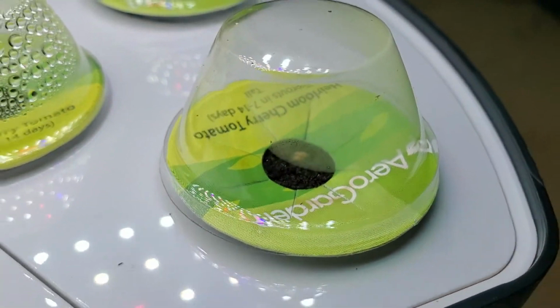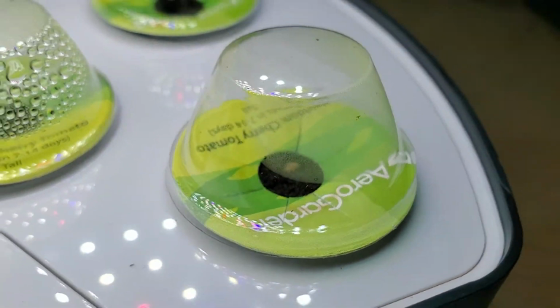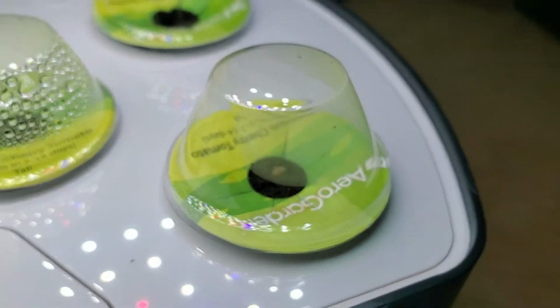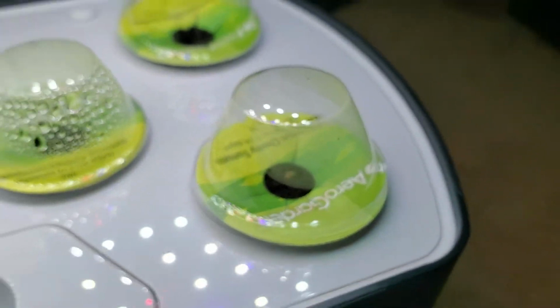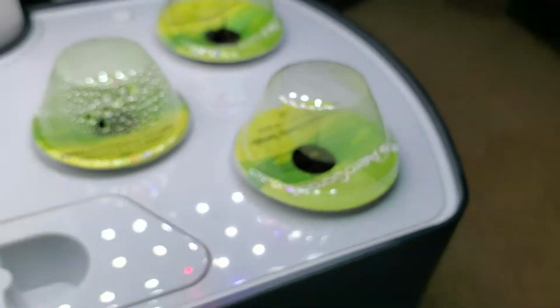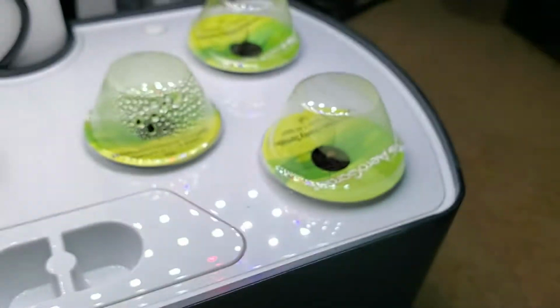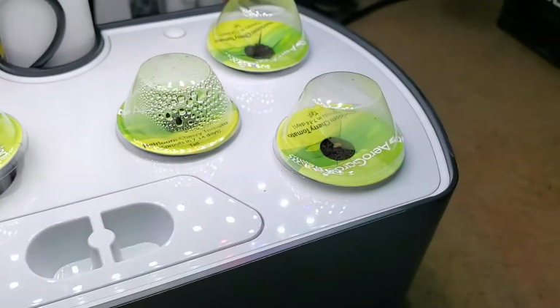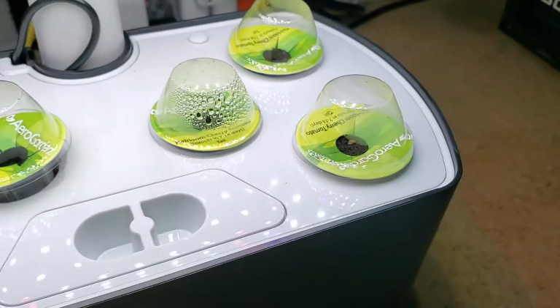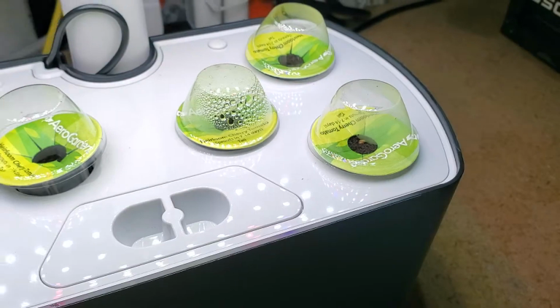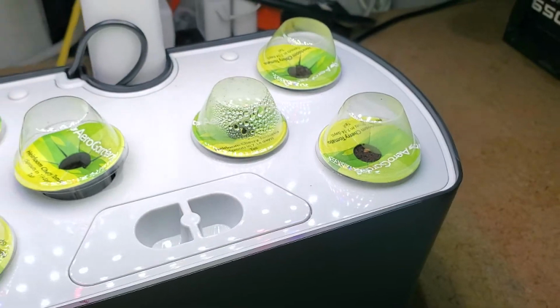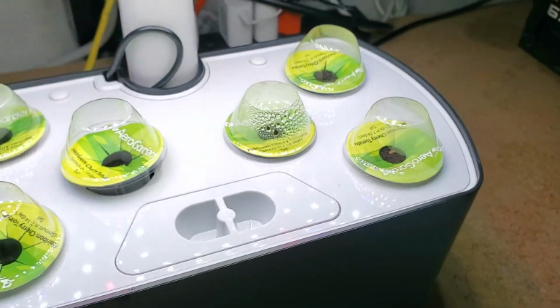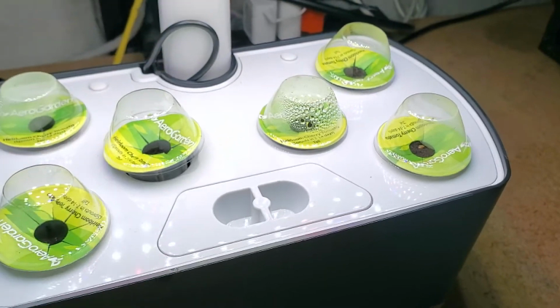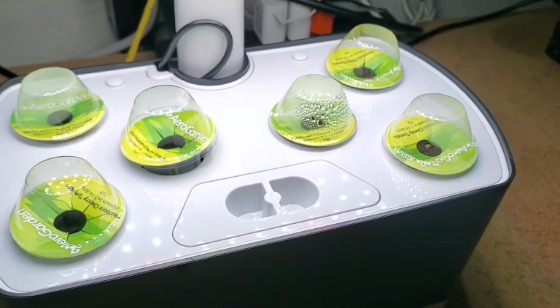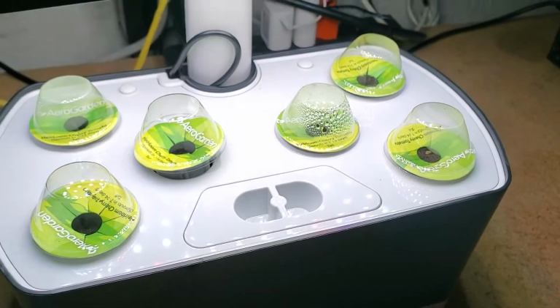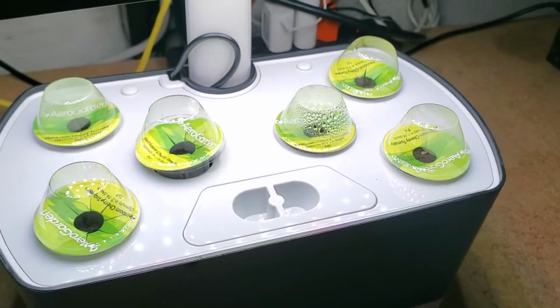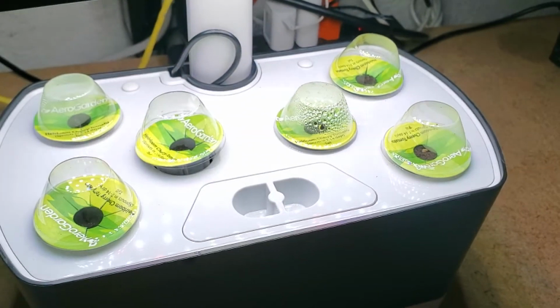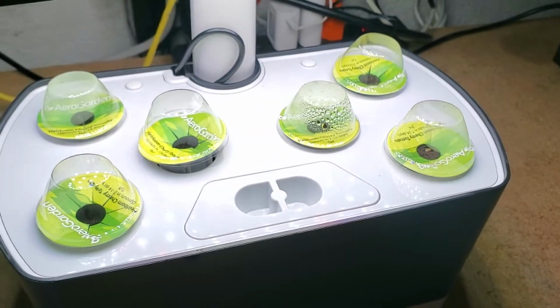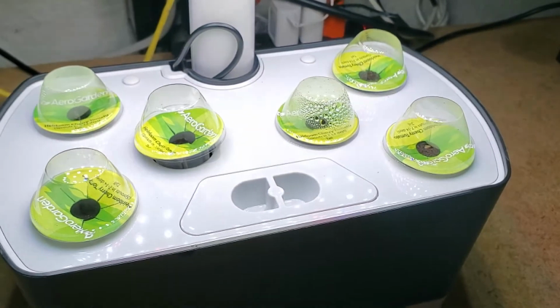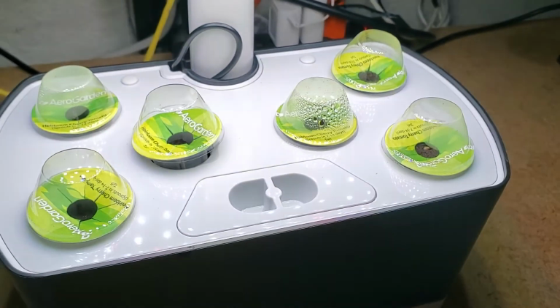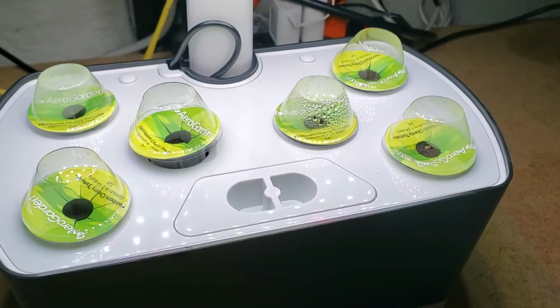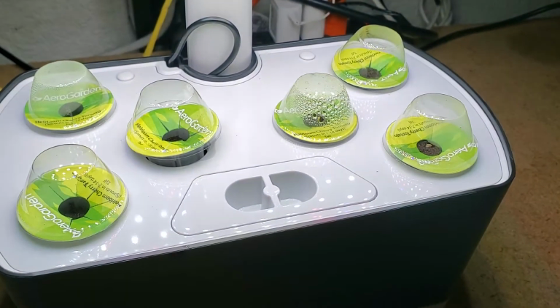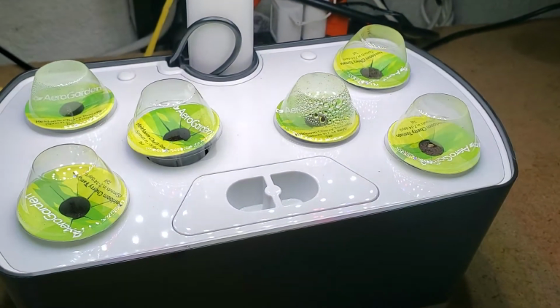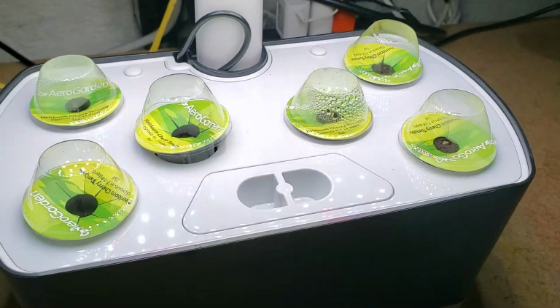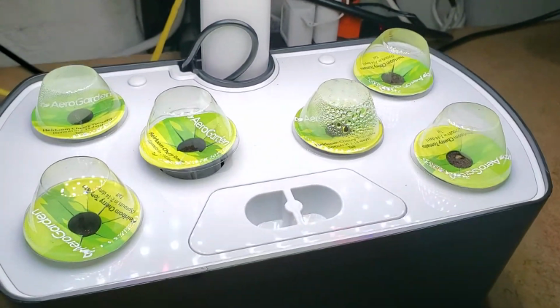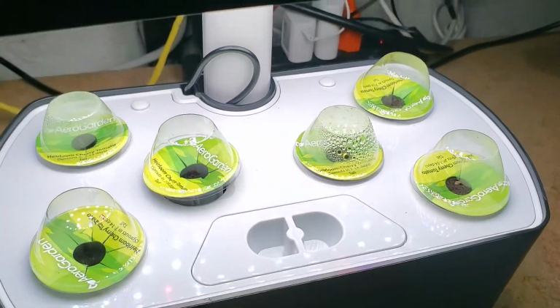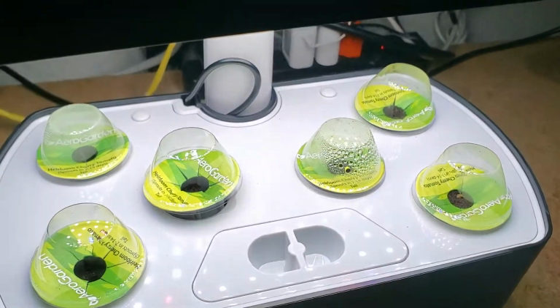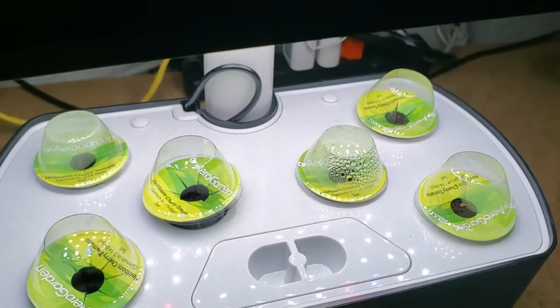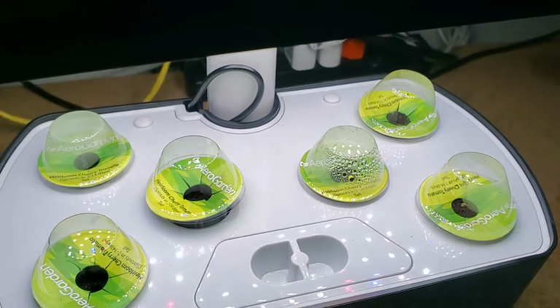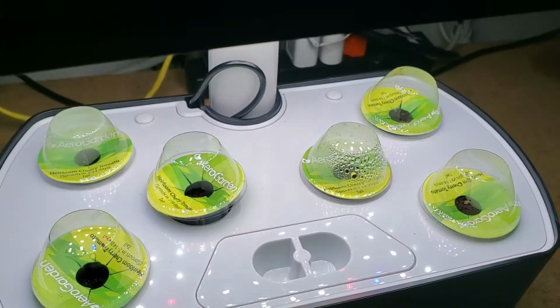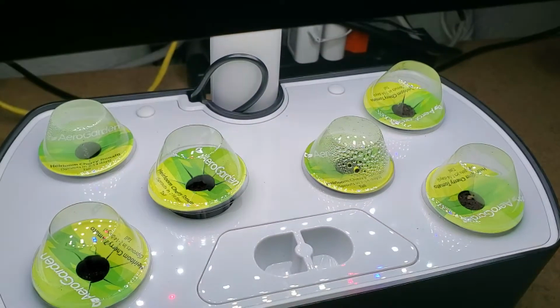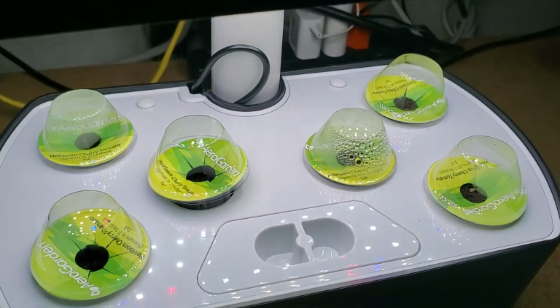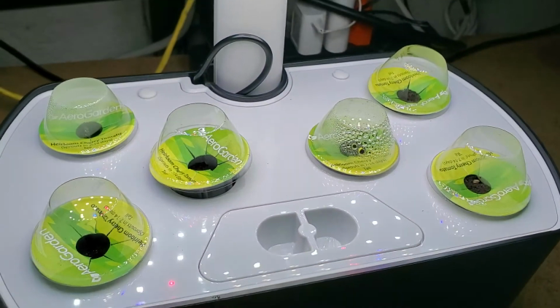There's actually a warranty that at least 75% of the pods will germinate, so the grow dome is probably part of that process.